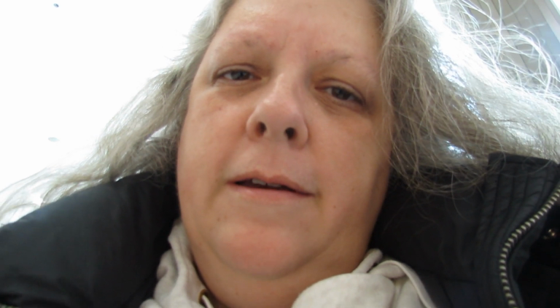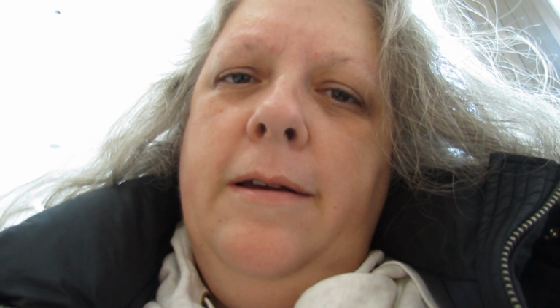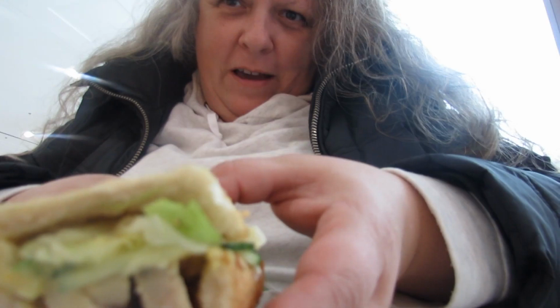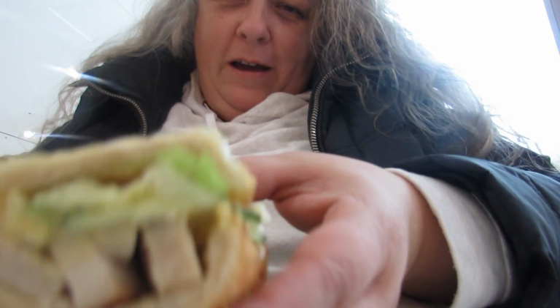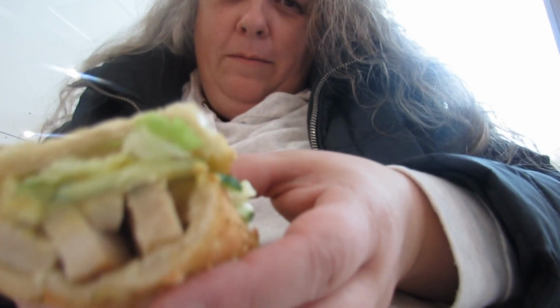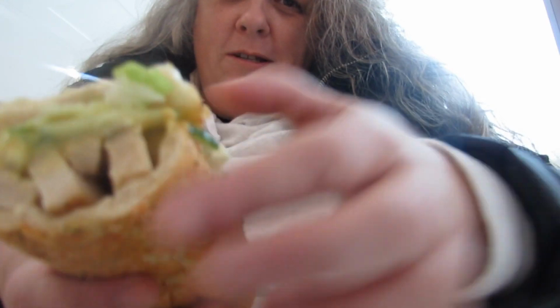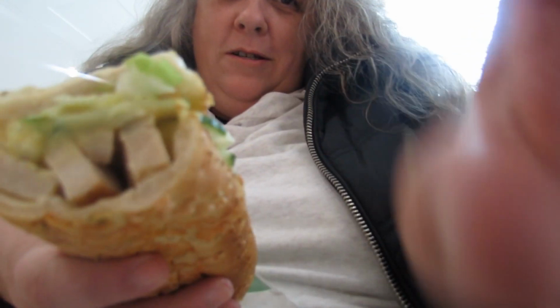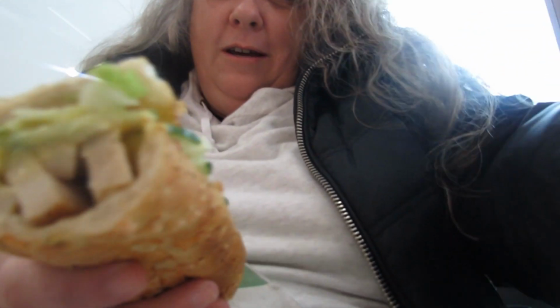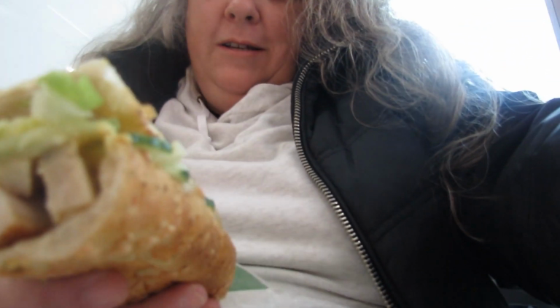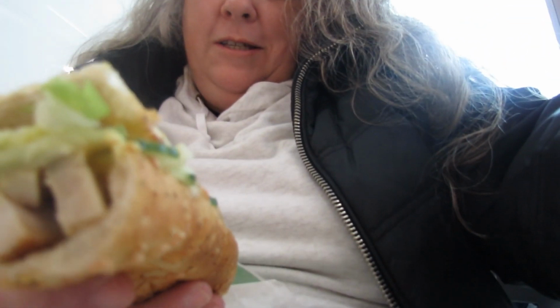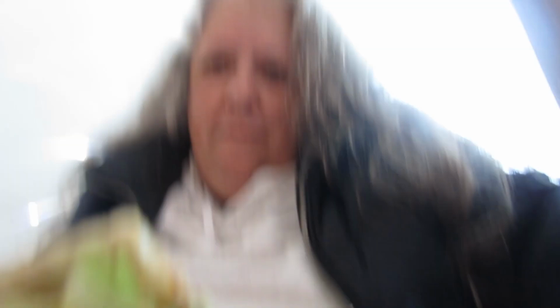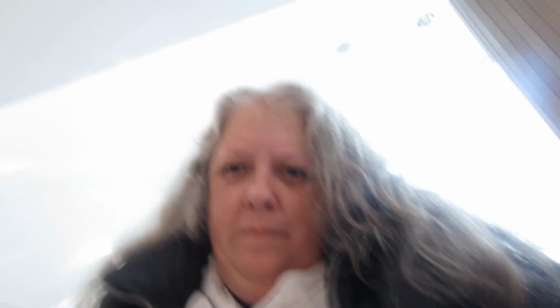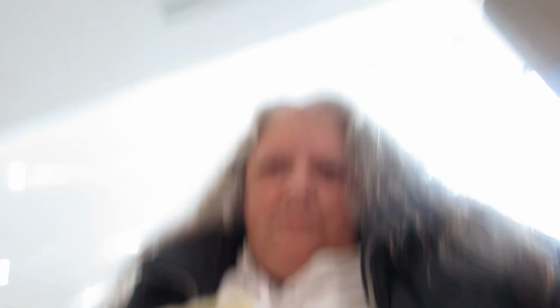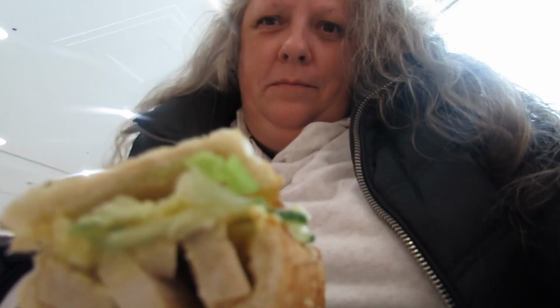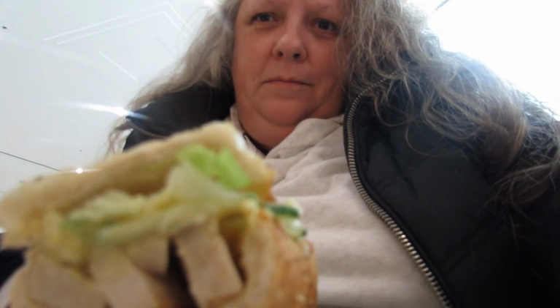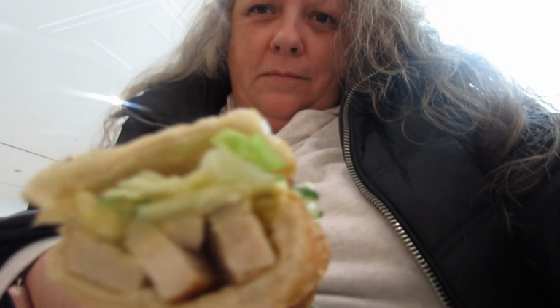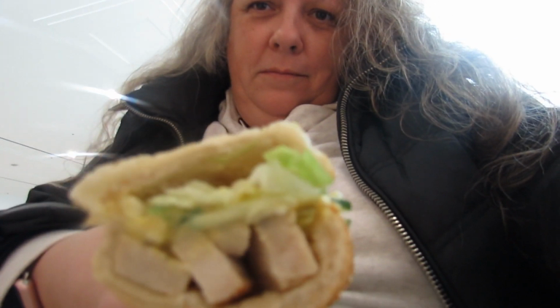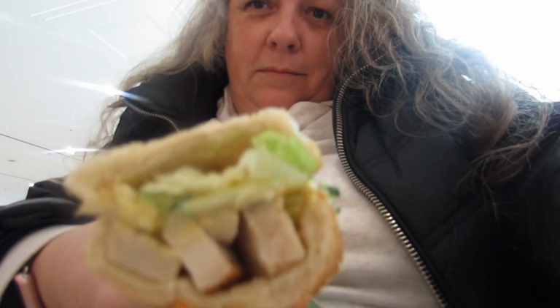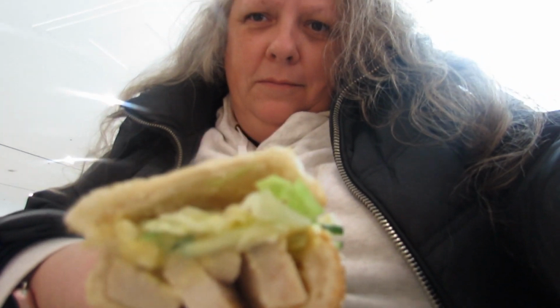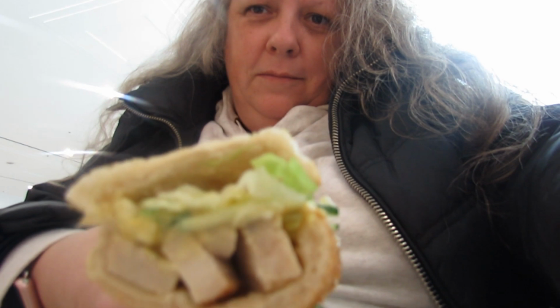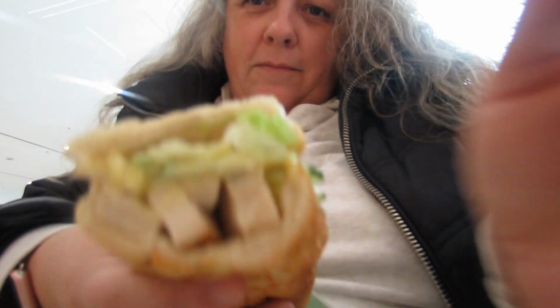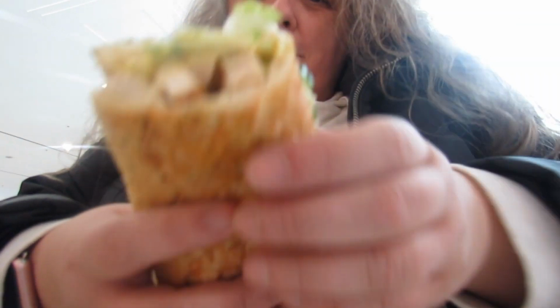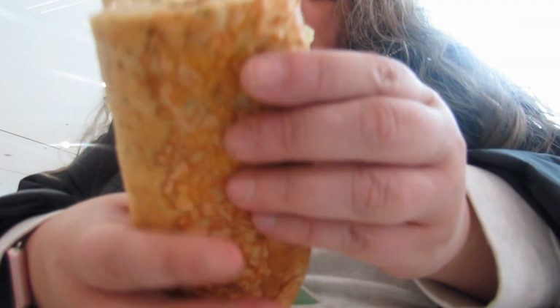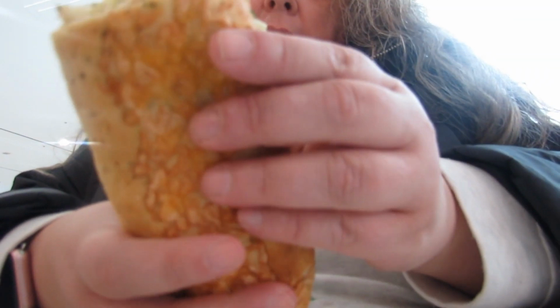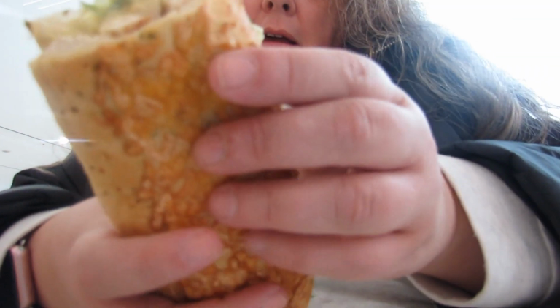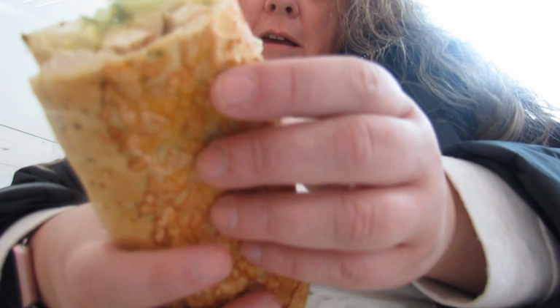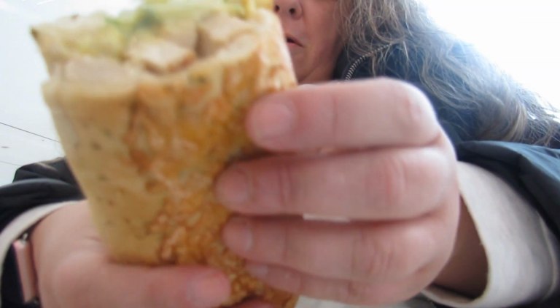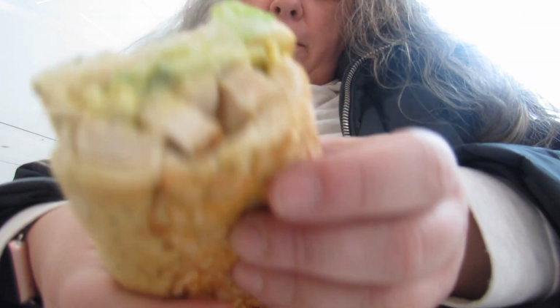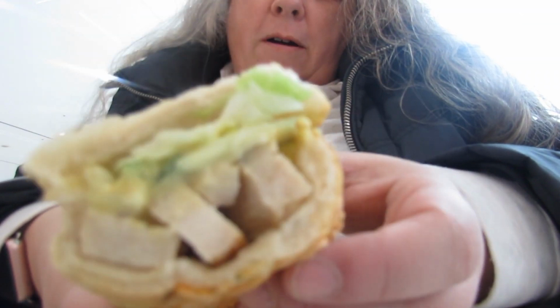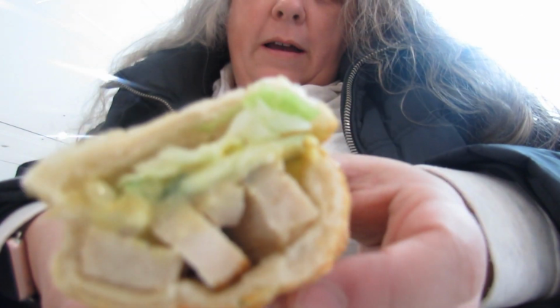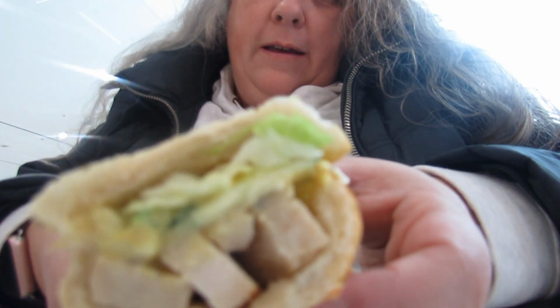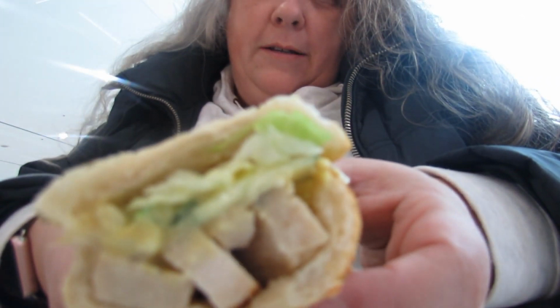I got honey mustard sauce, cucumber, and lettuce.